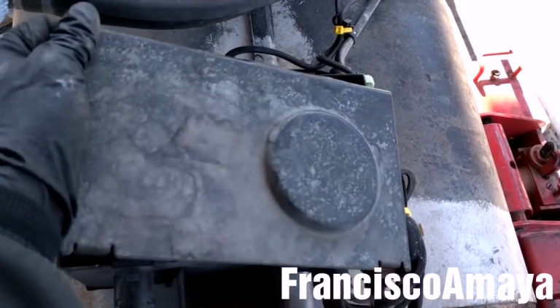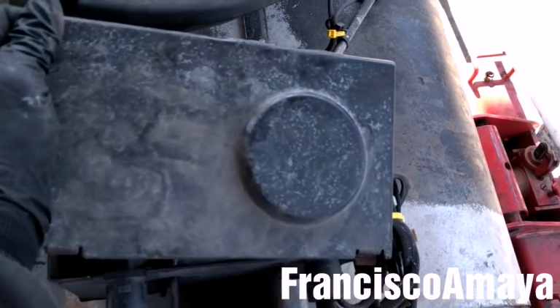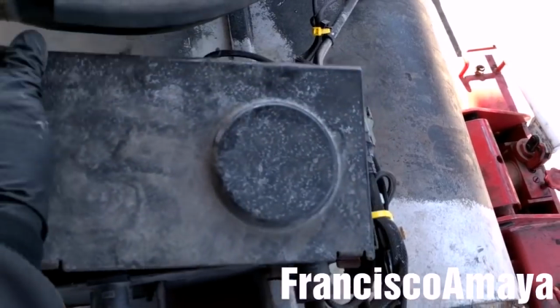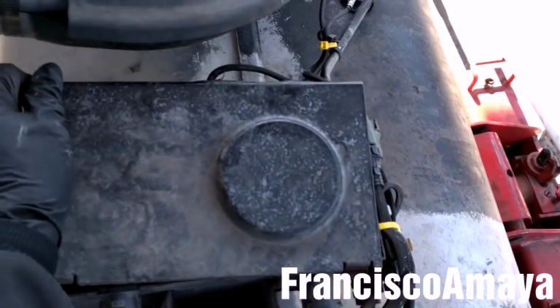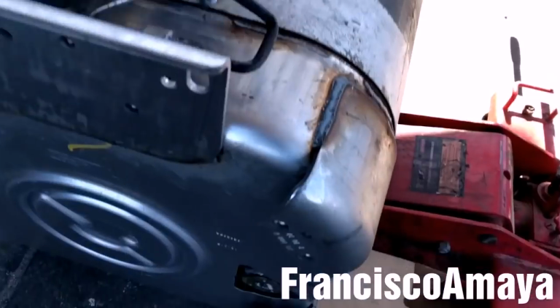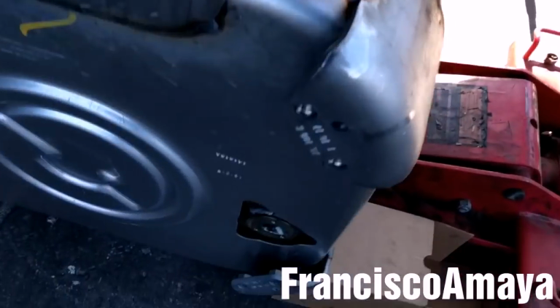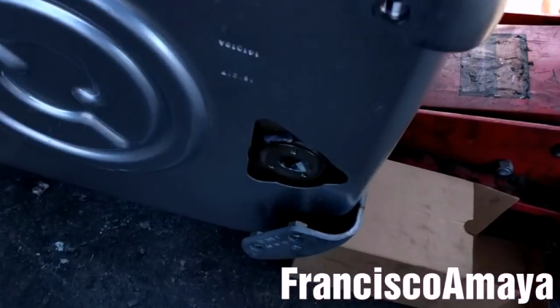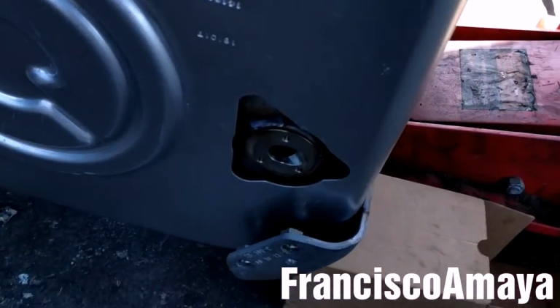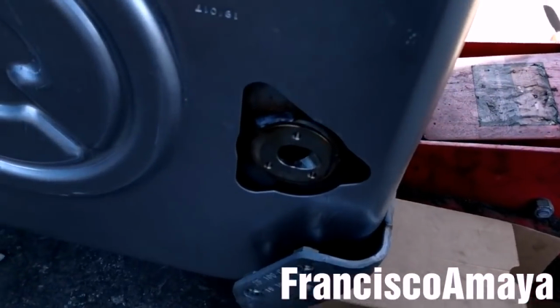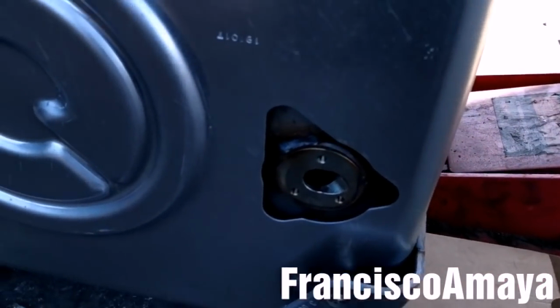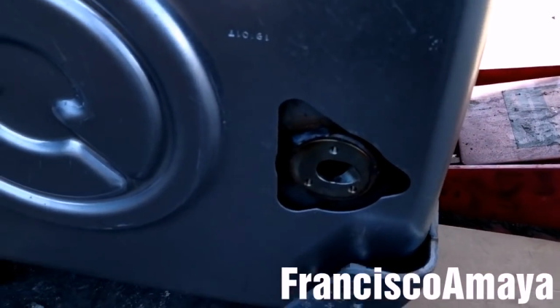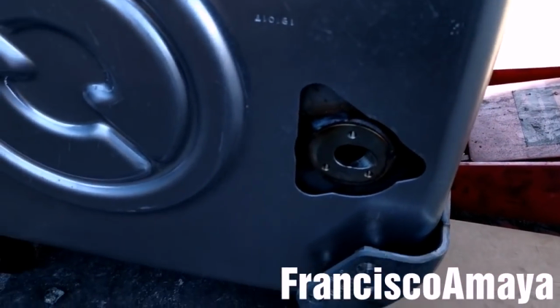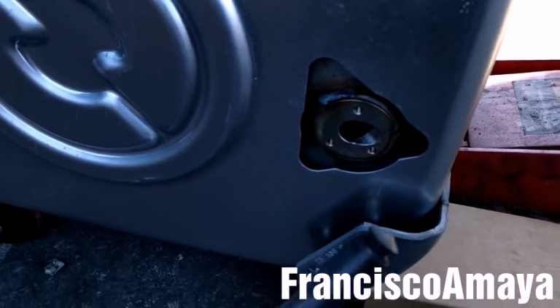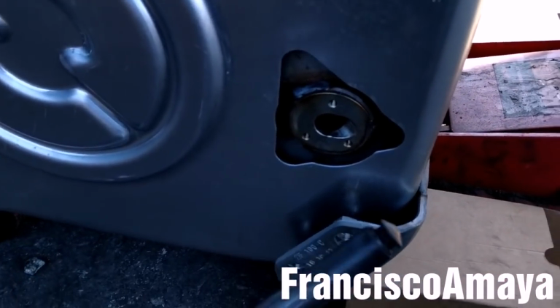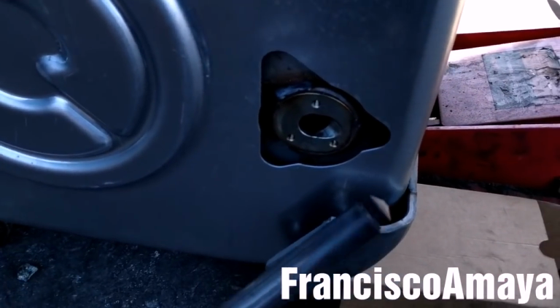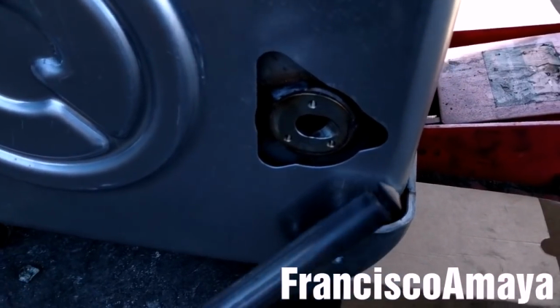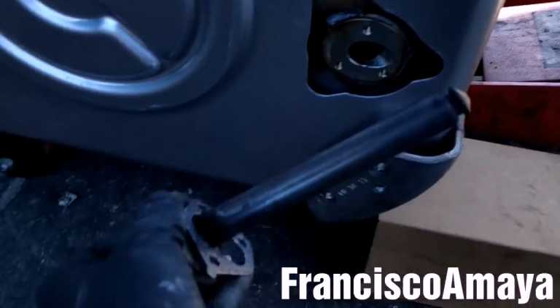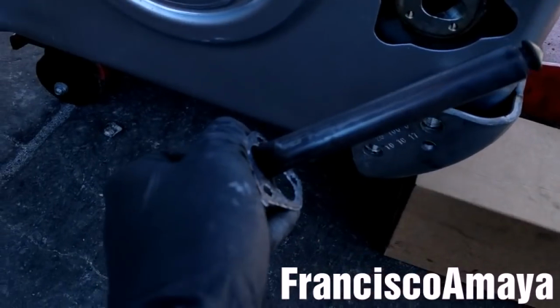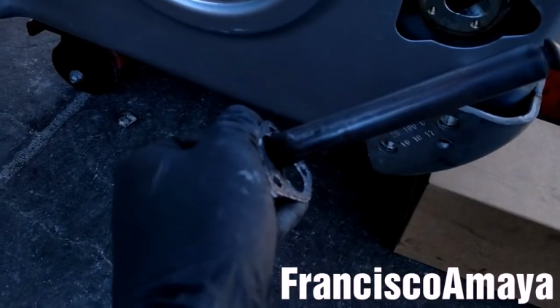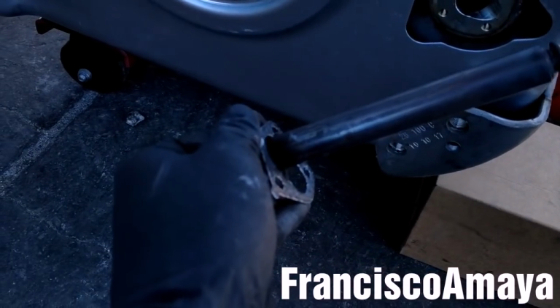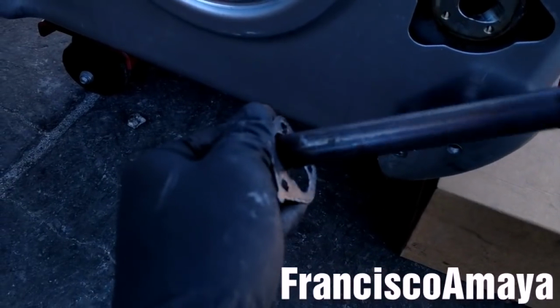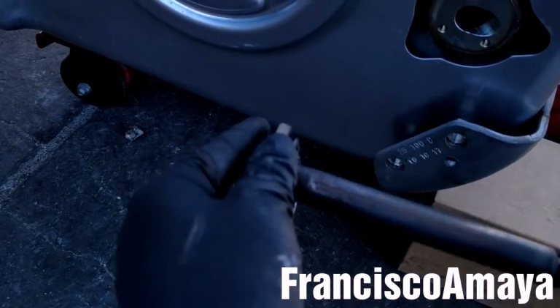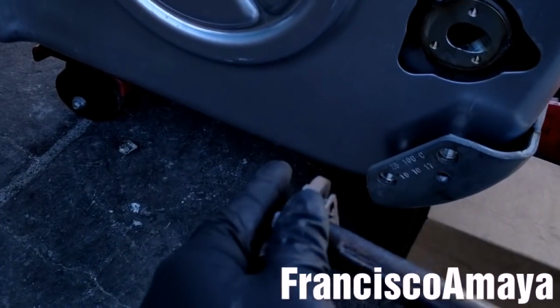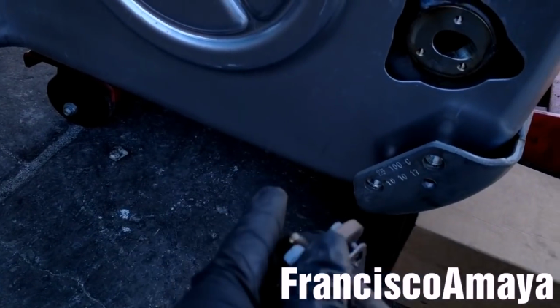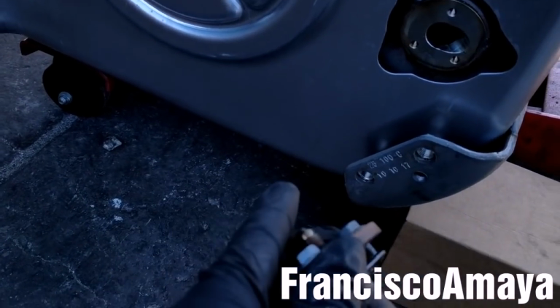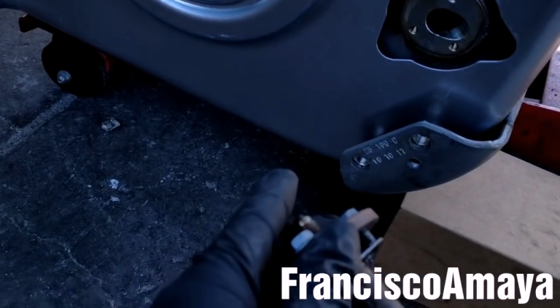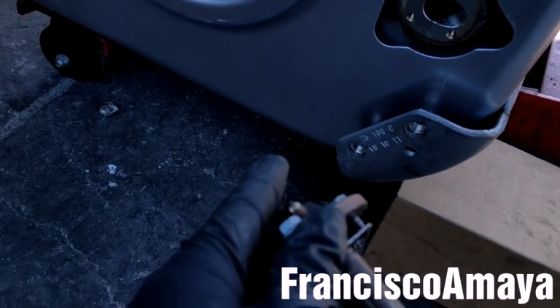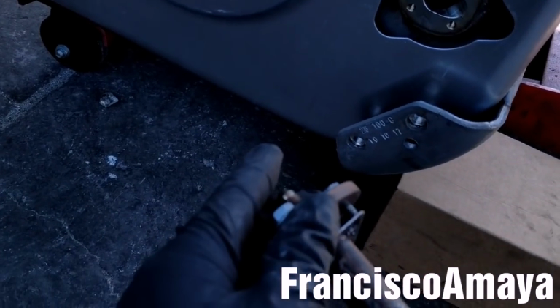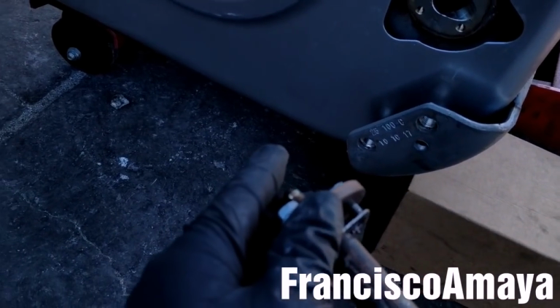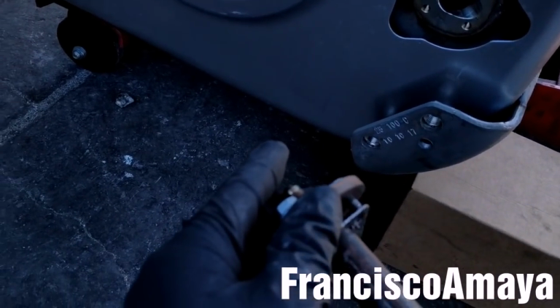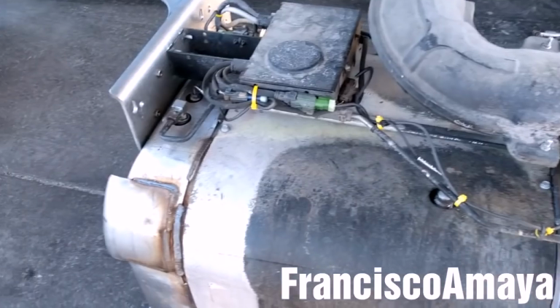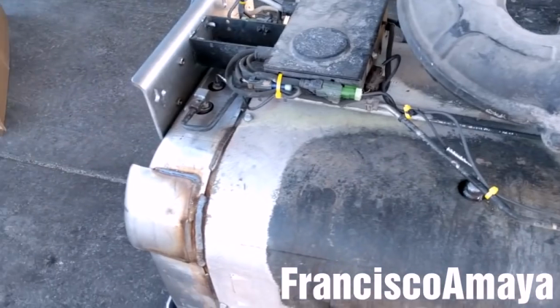Now it's time to place the box cover. I'm going to install the DEF injector with a new gasket and new bolts, and I'll fix the two pipes on the lower surface.